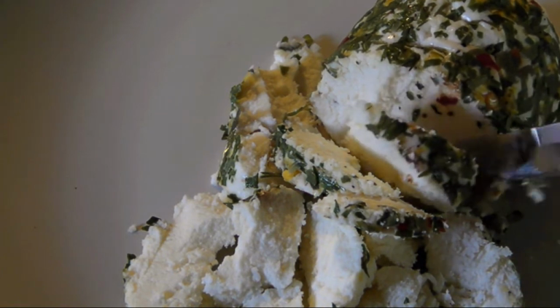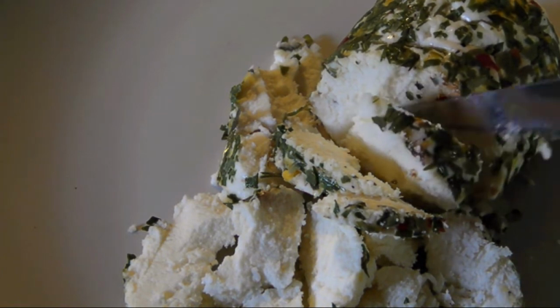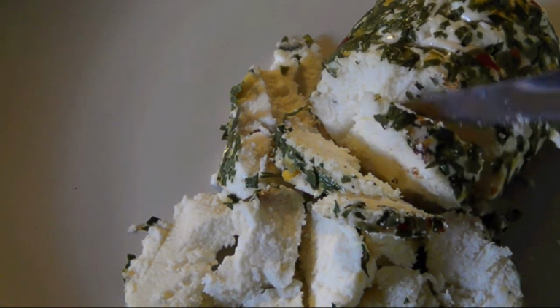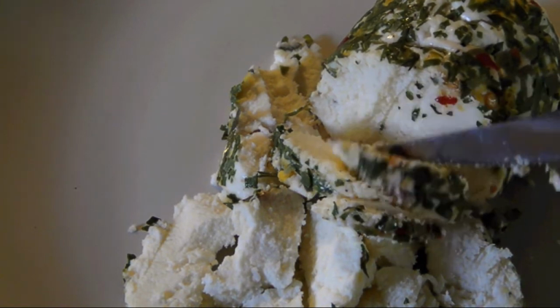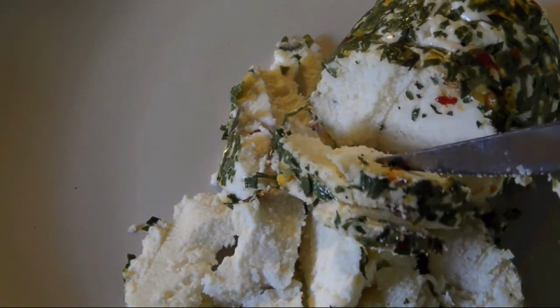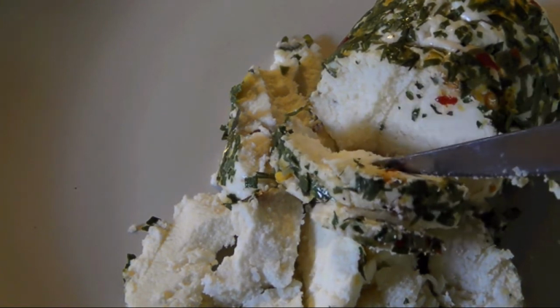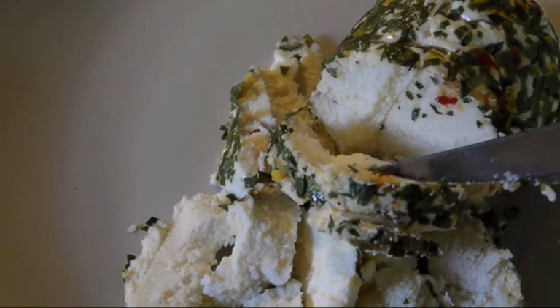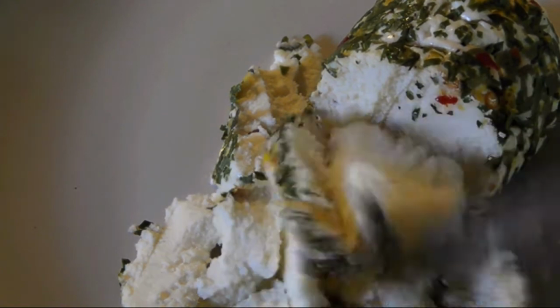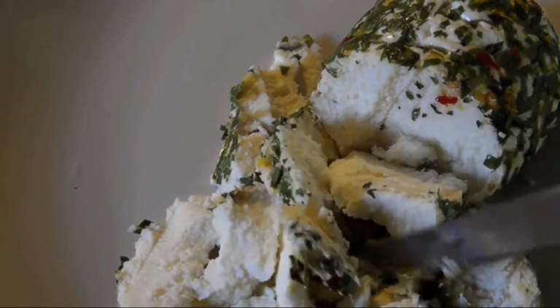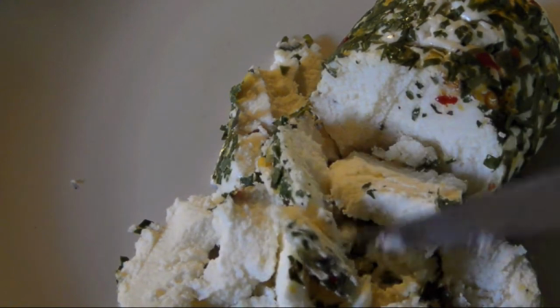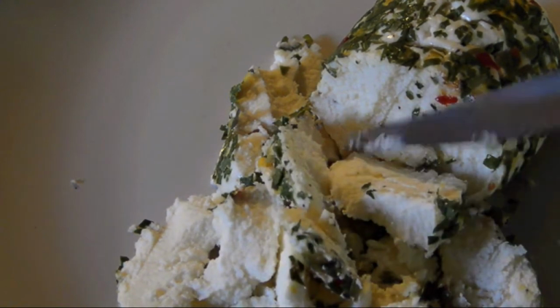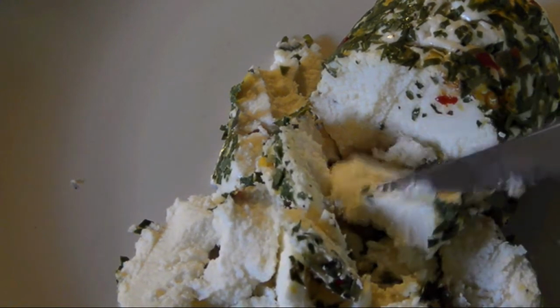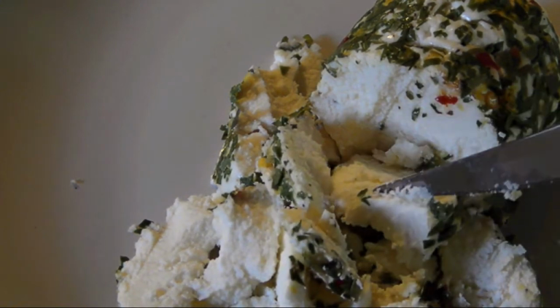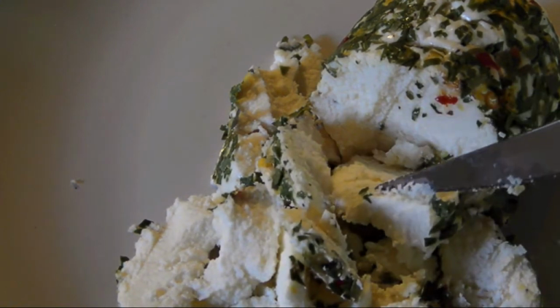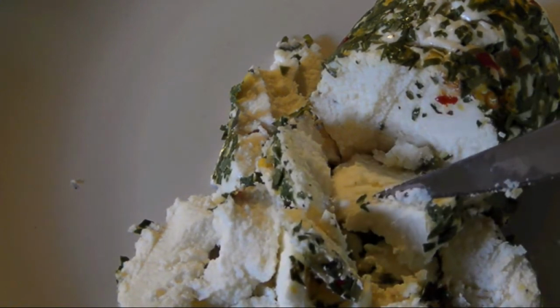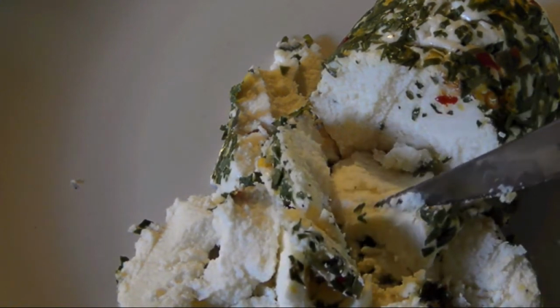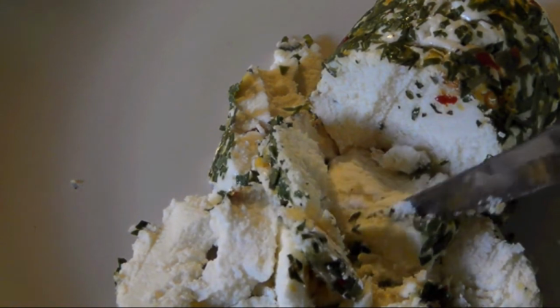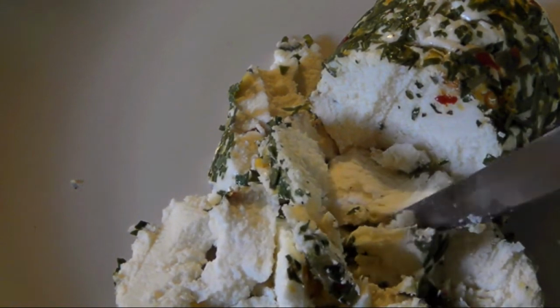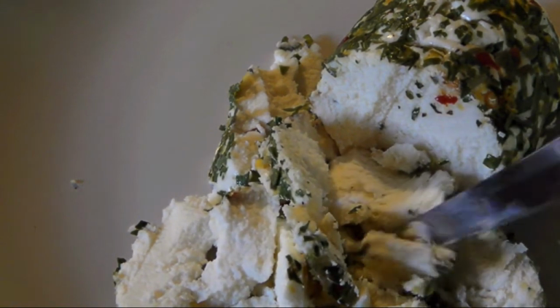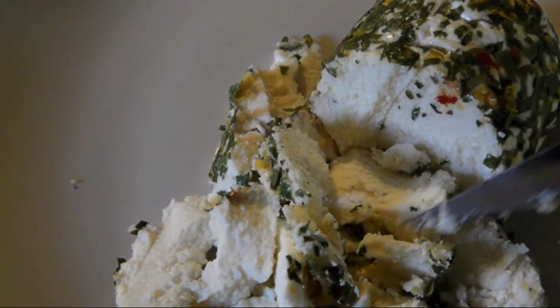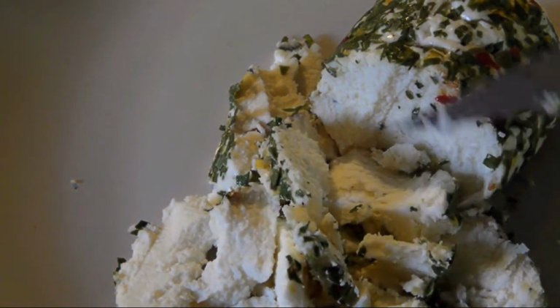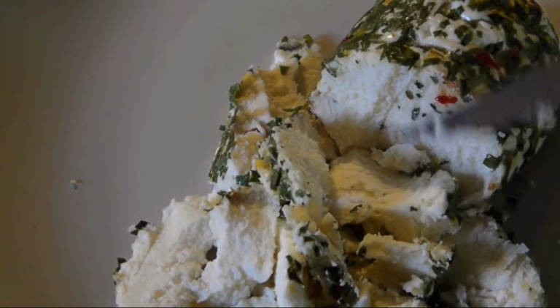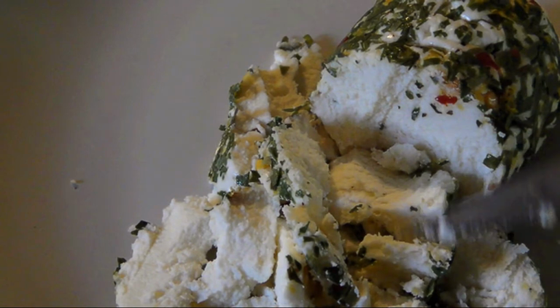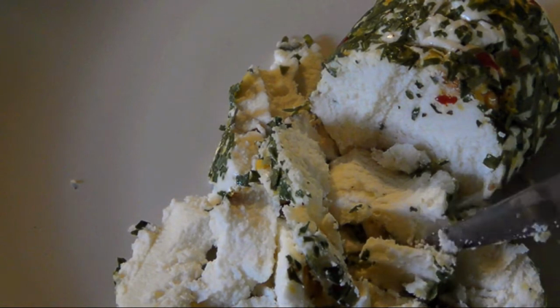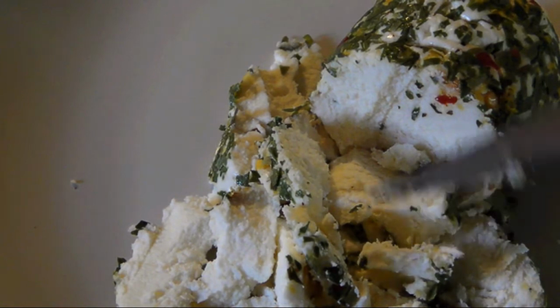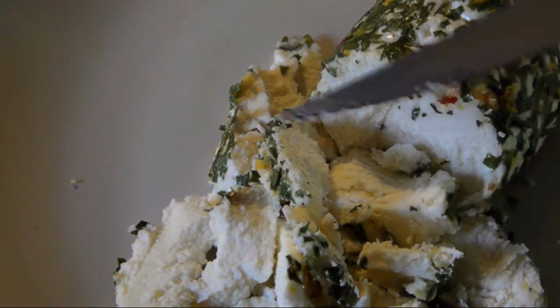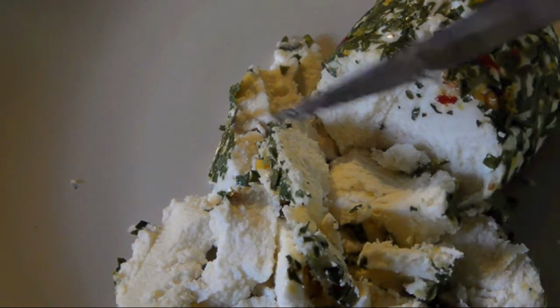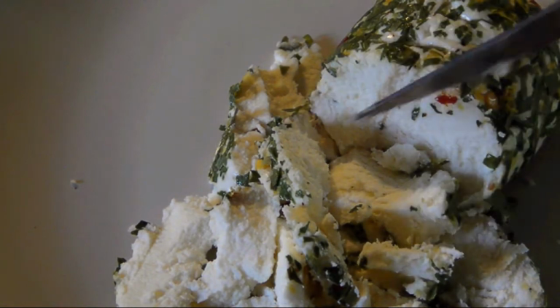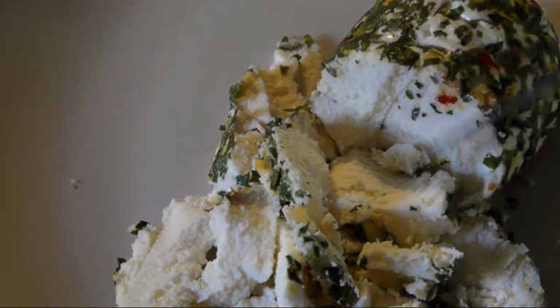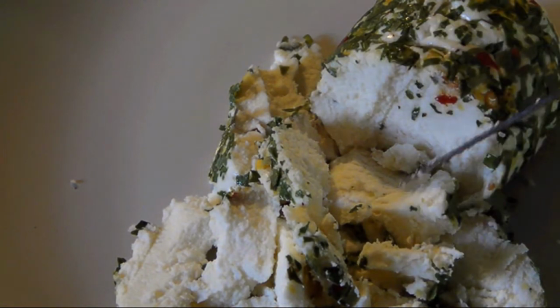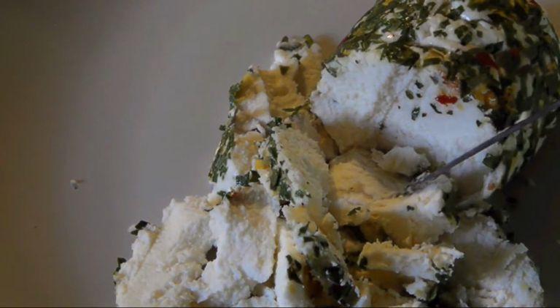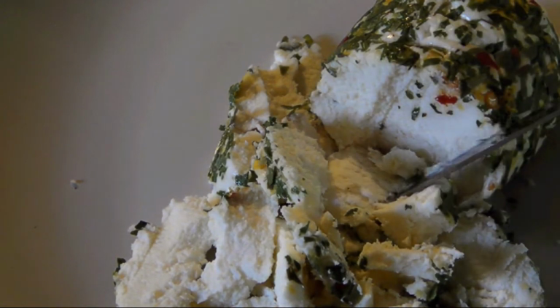After a few days in the fridge, it had a texture like feta, but a milder, lemony ricotta flavor.